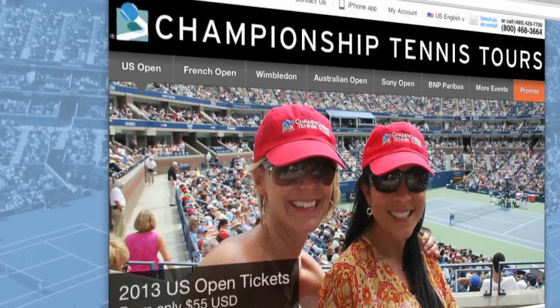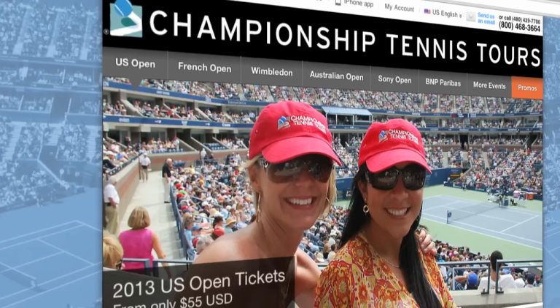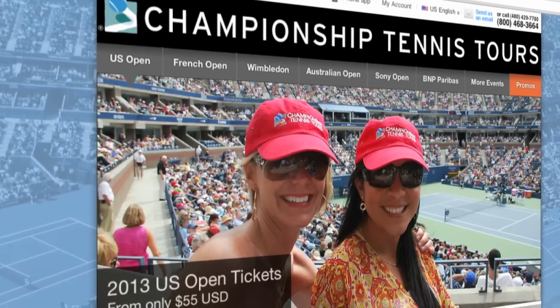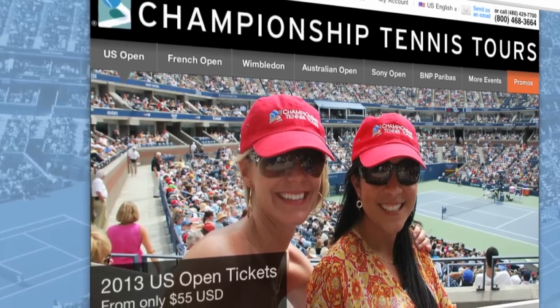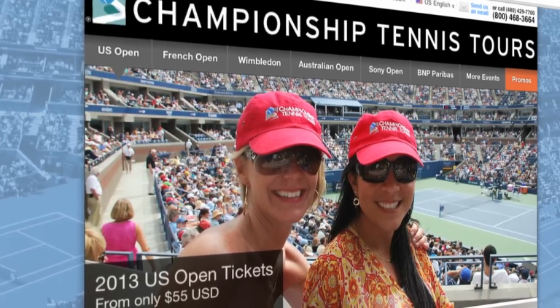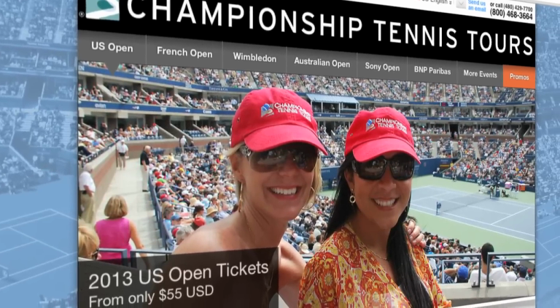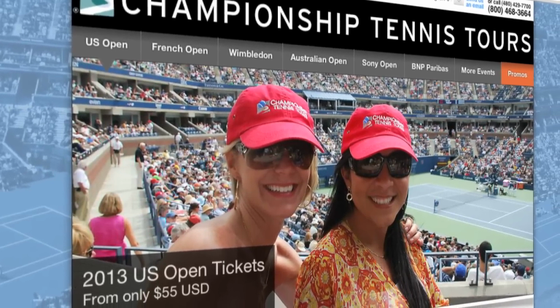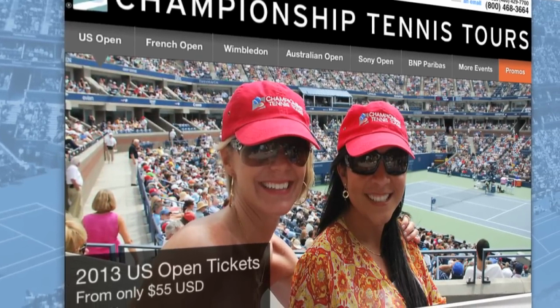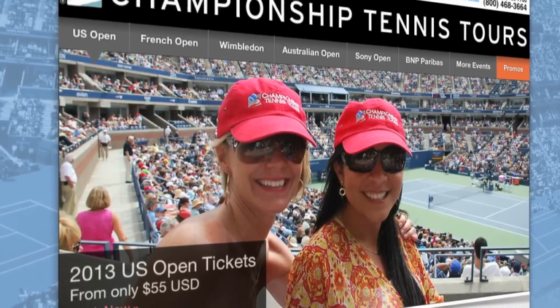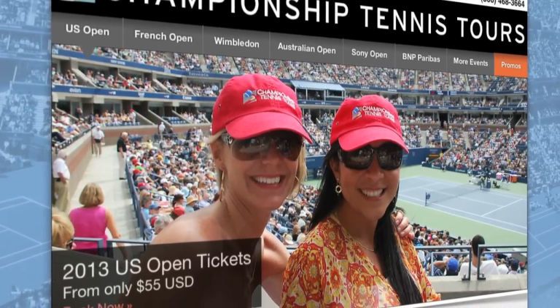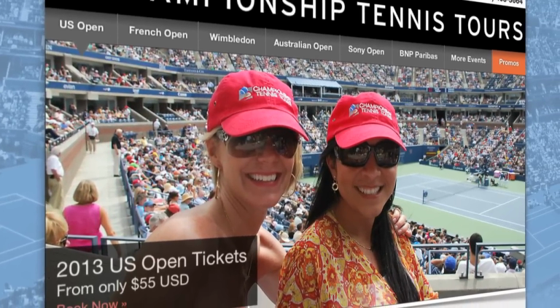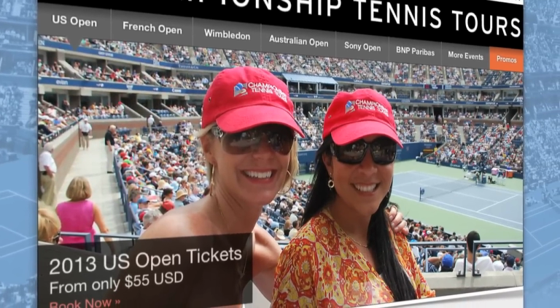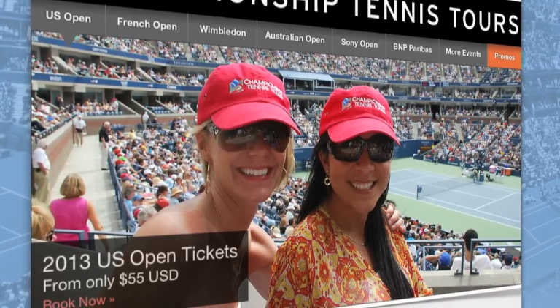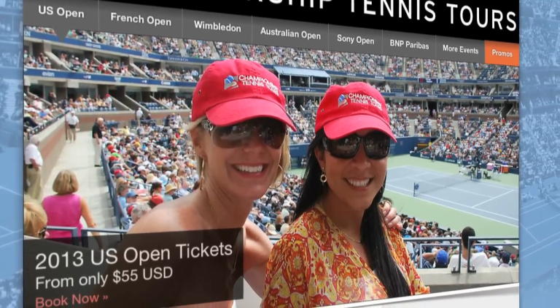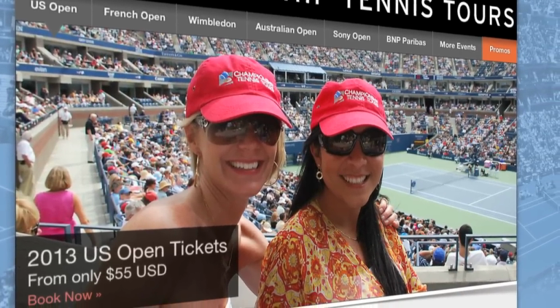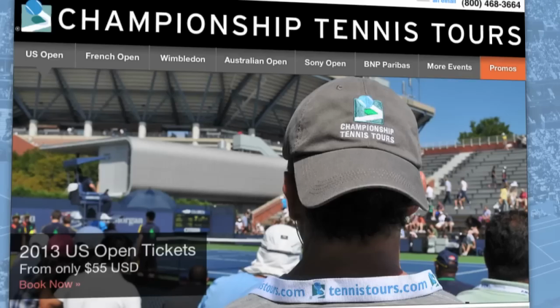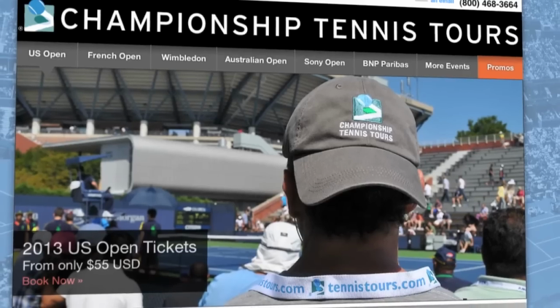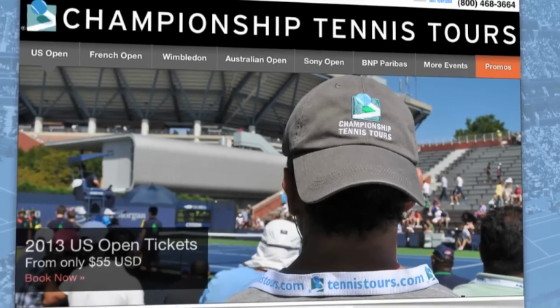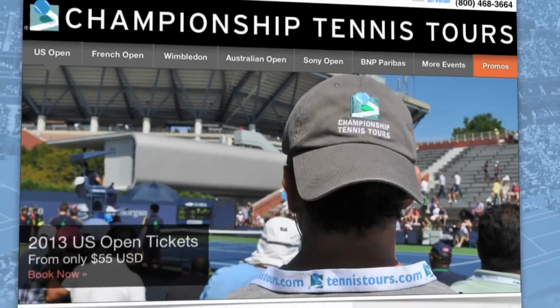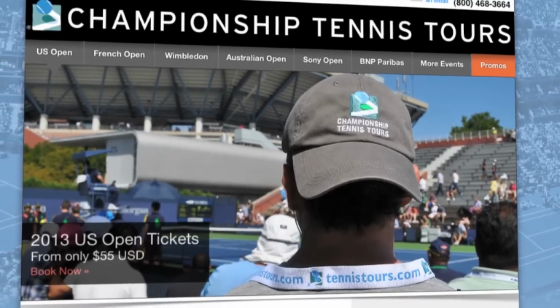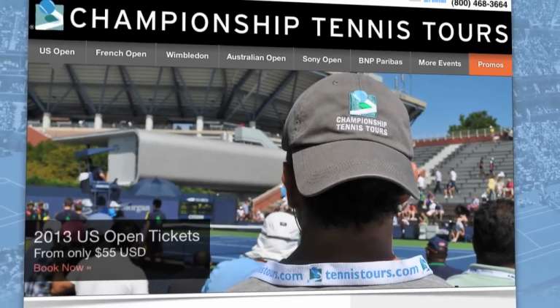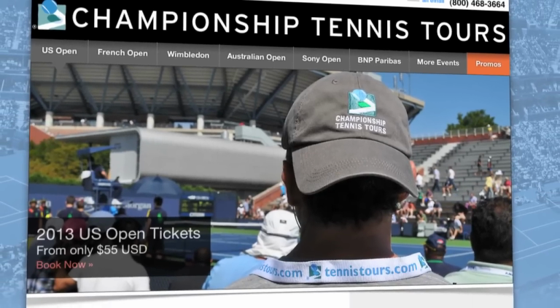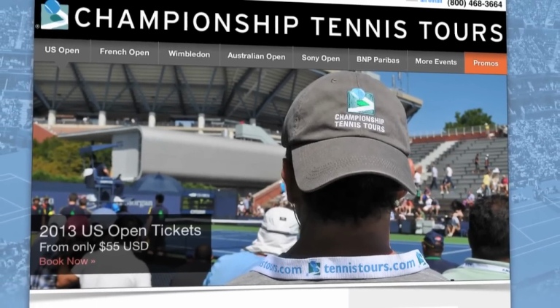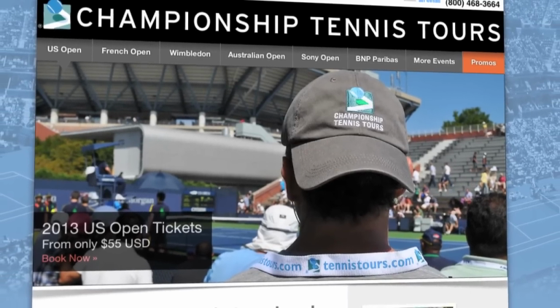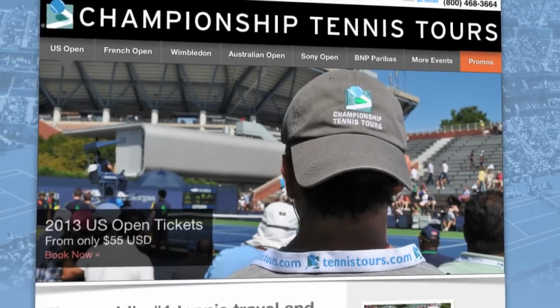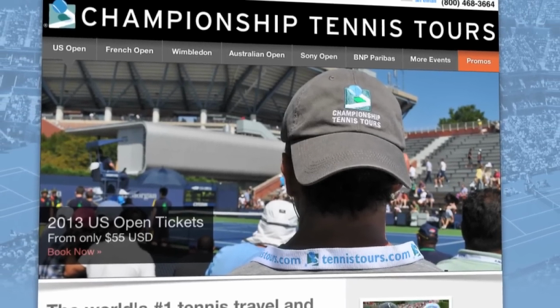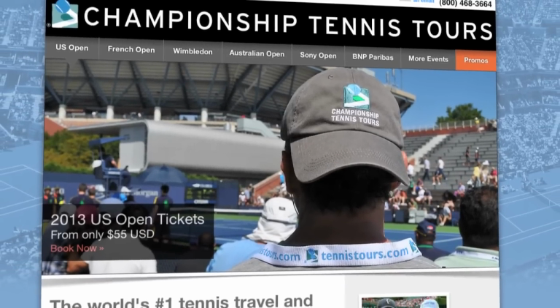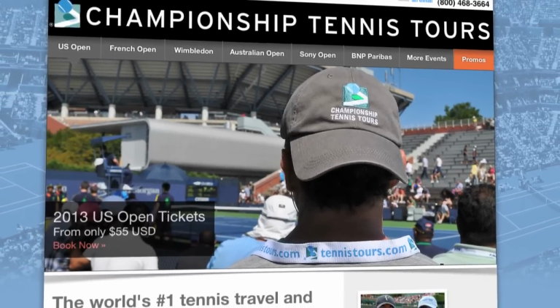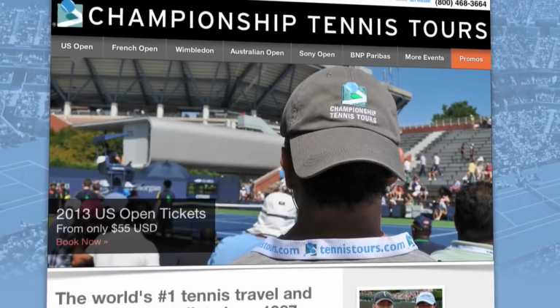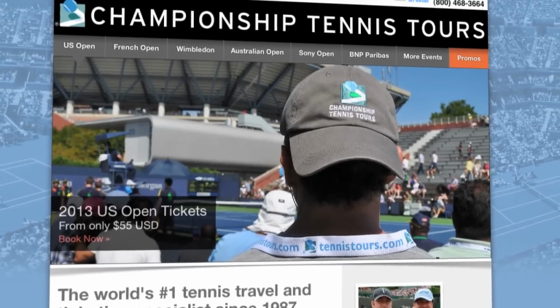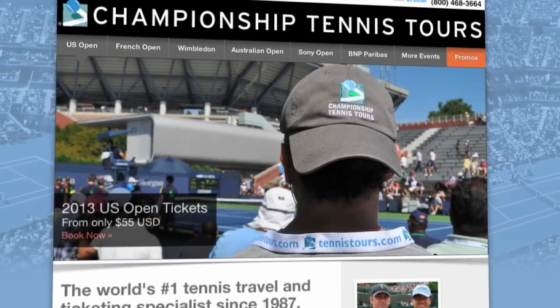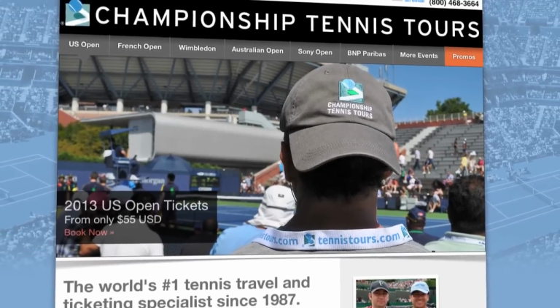Booking tickets to the upcoming U.S. Open has never been easier. Let's go through it together and book some tickets over Labor Day weekend.